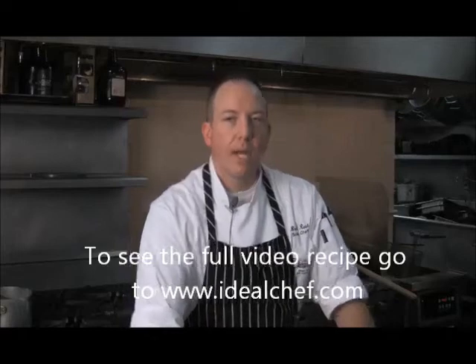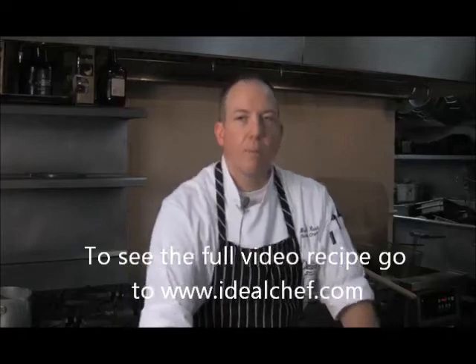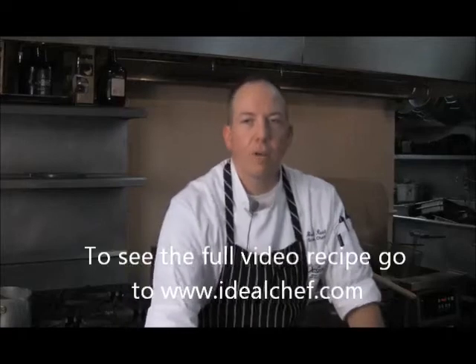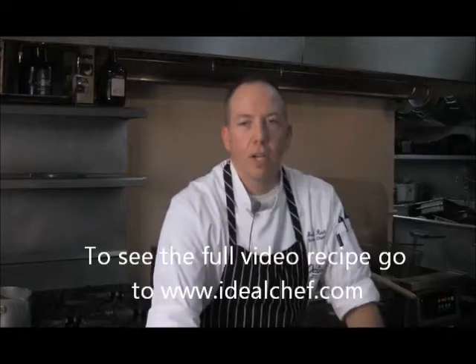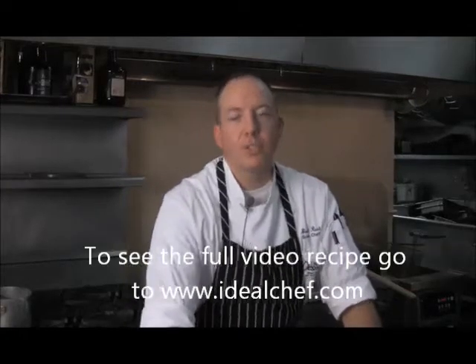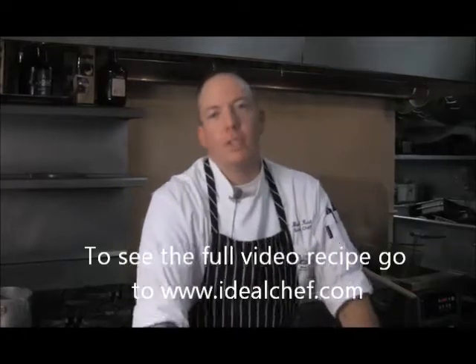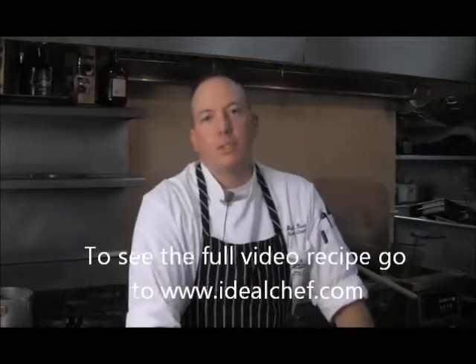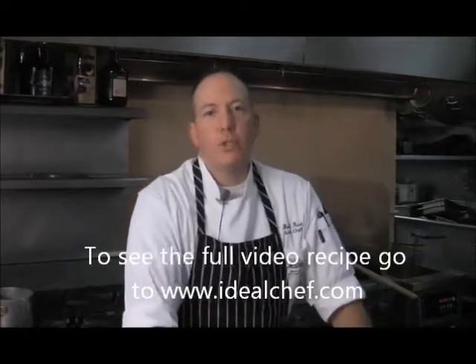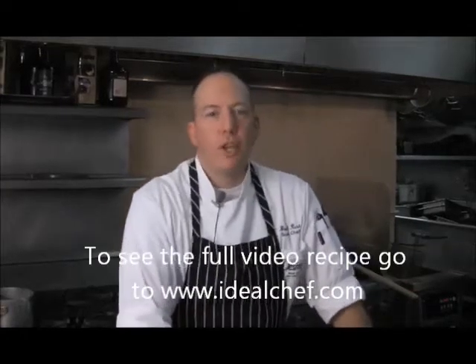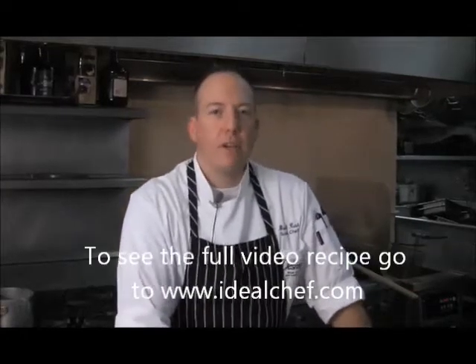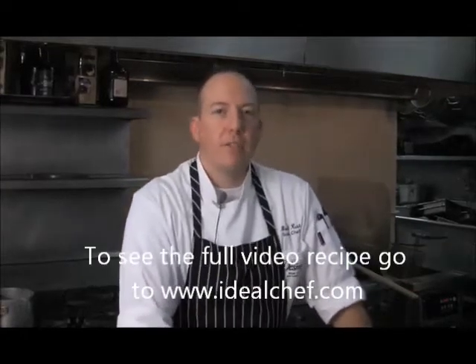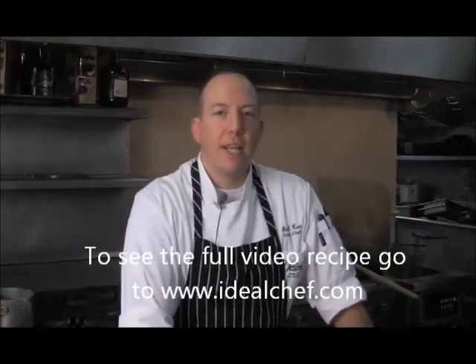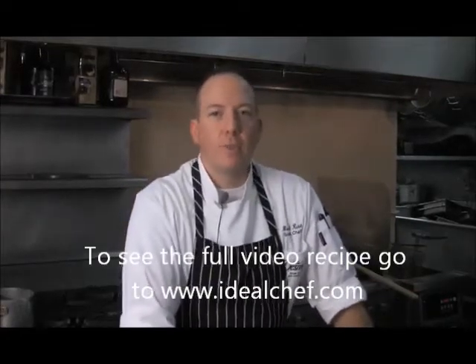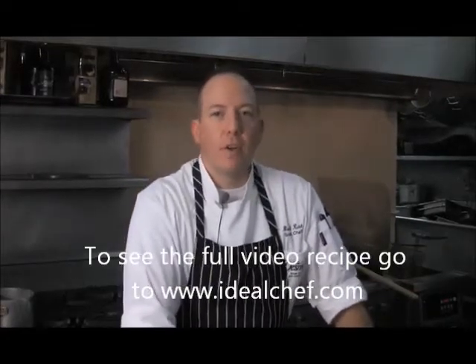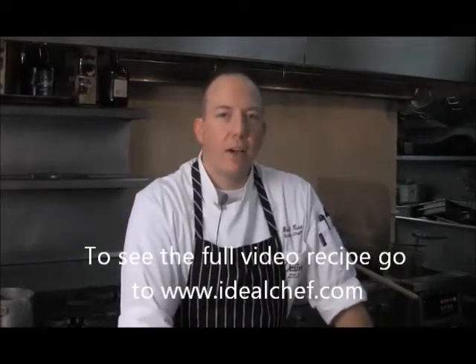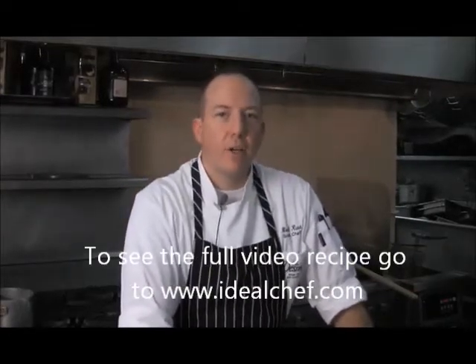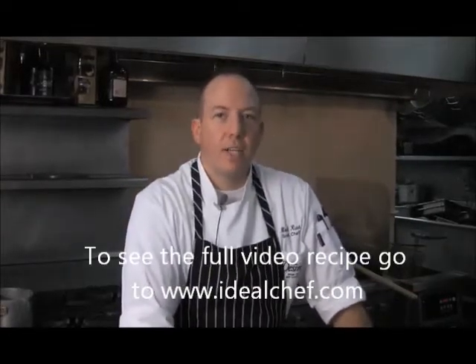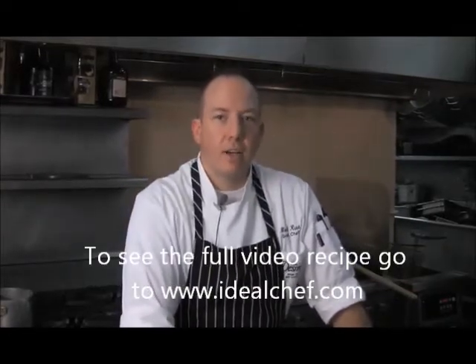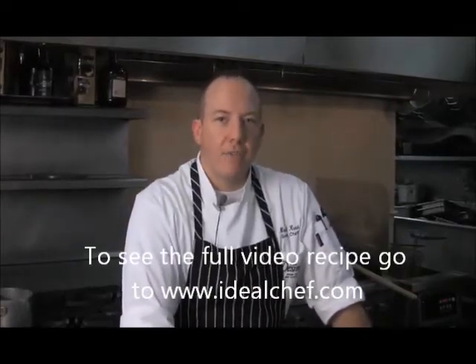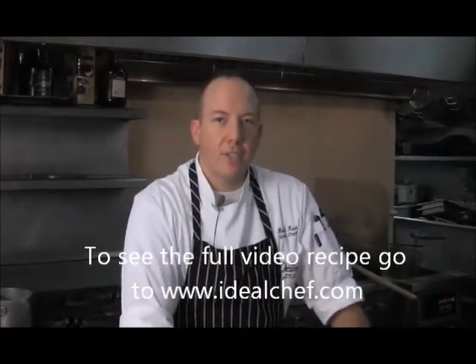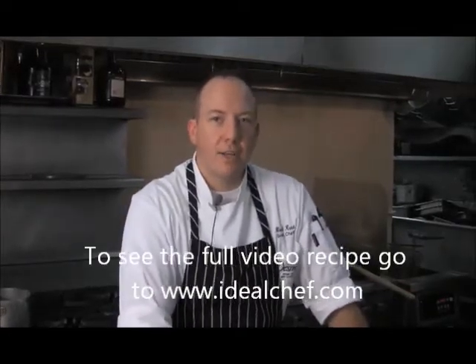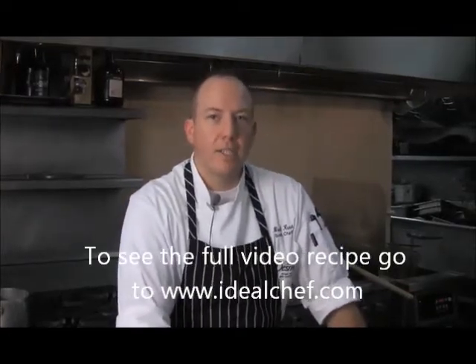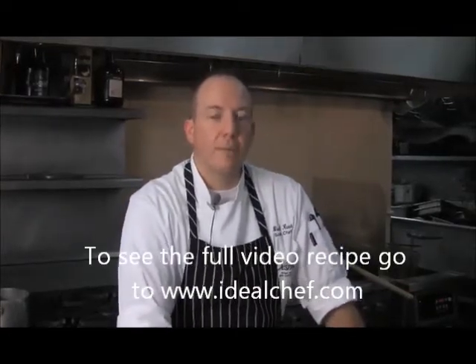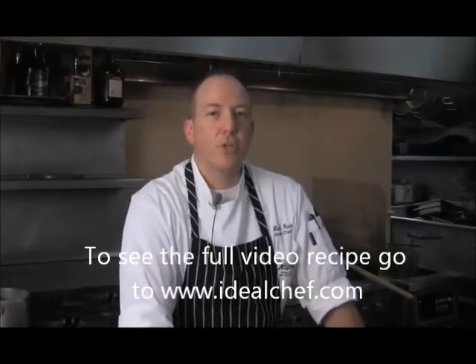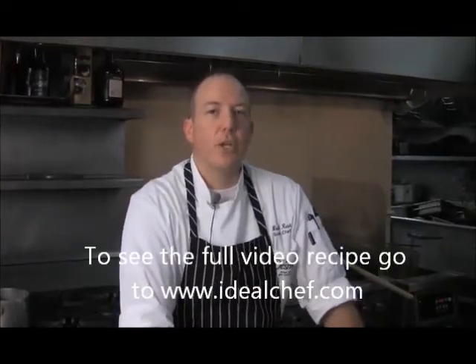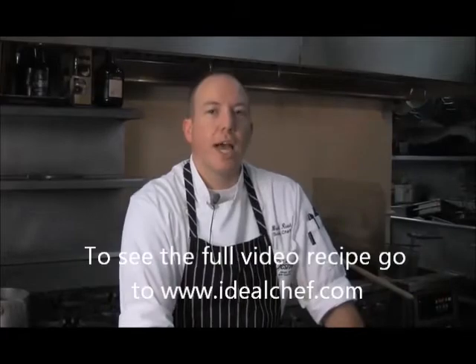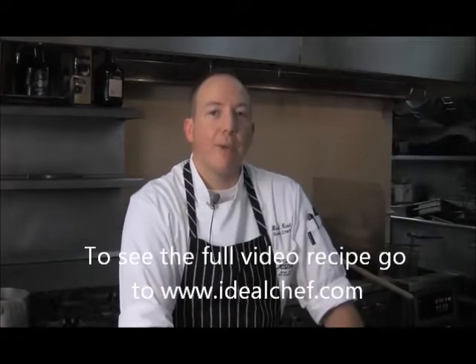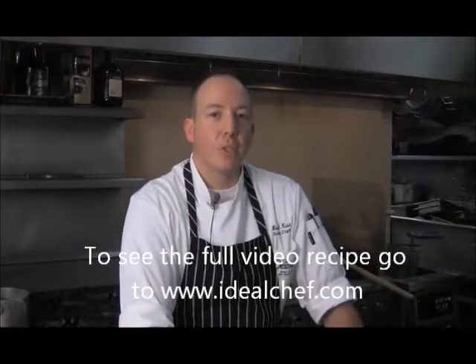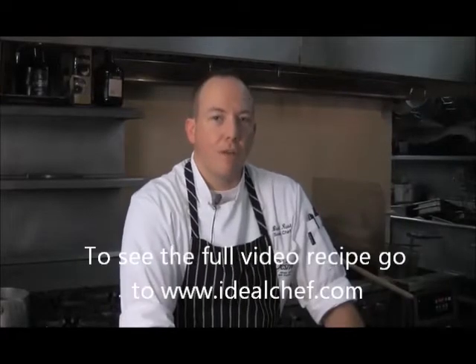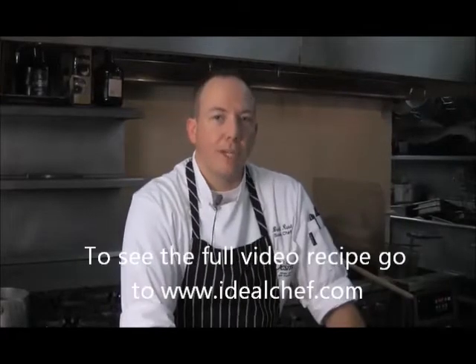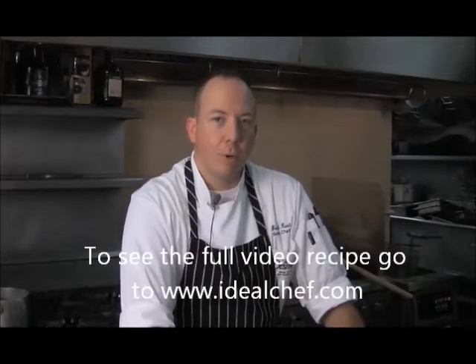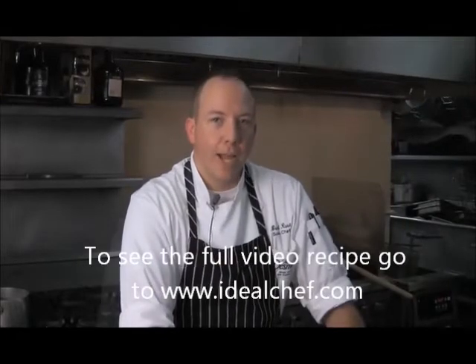Hi, I'm Brad Russ, sous chef here at the Desmond Great Valley Hotel and Conference Center, and today I'm going to show you how to make a soft peak meringue.